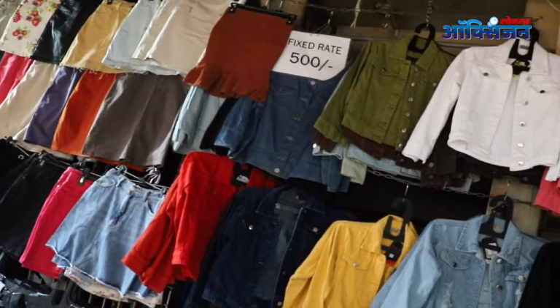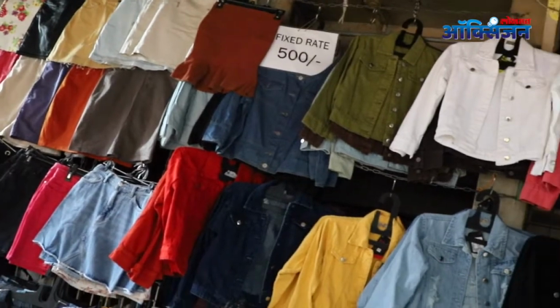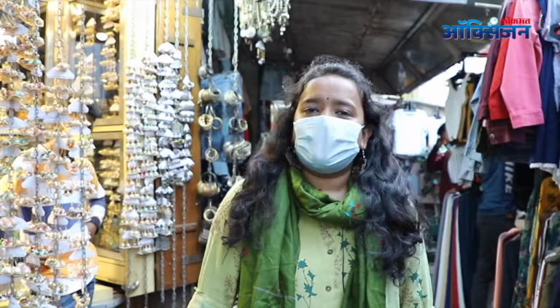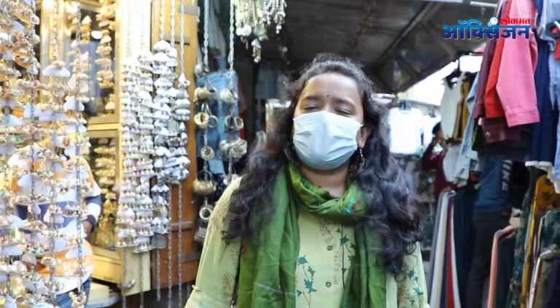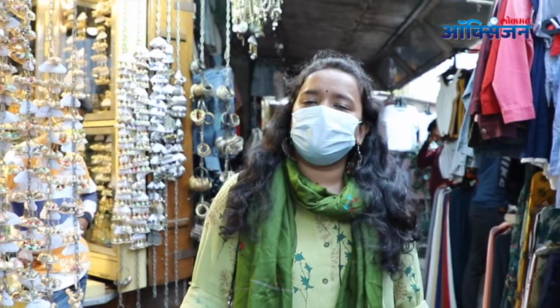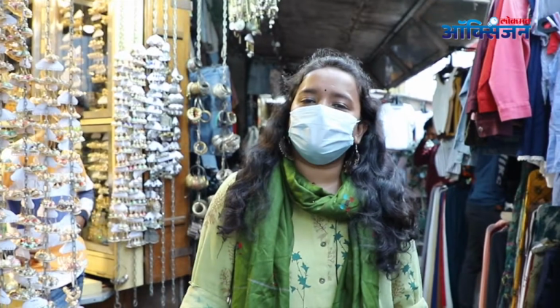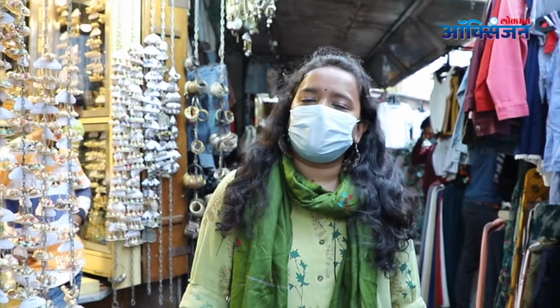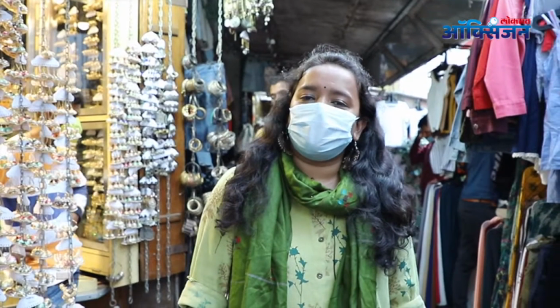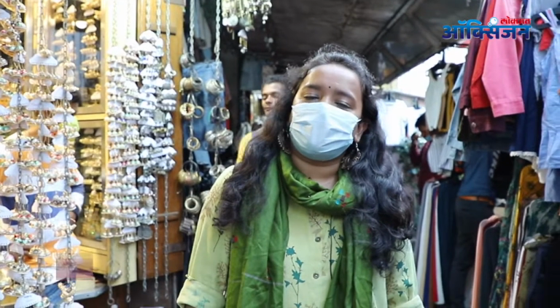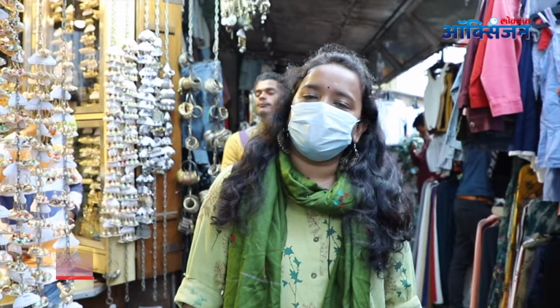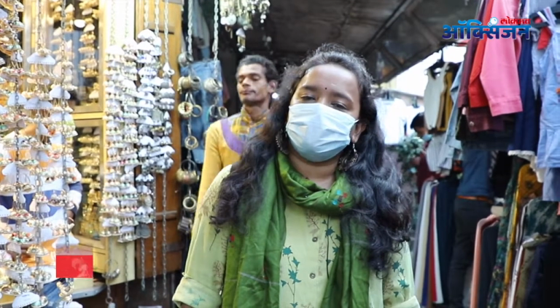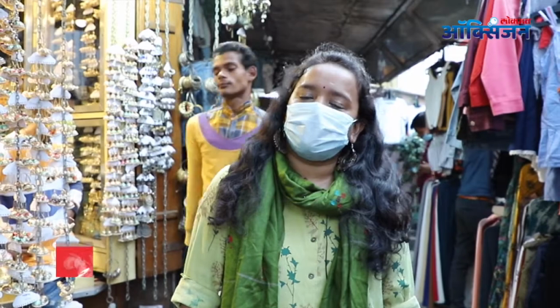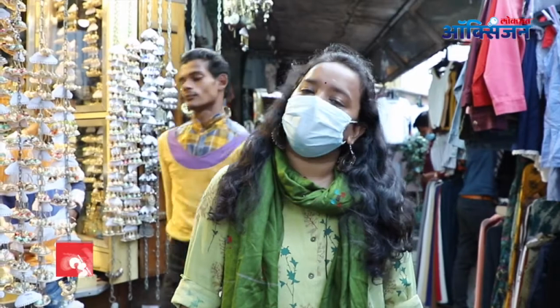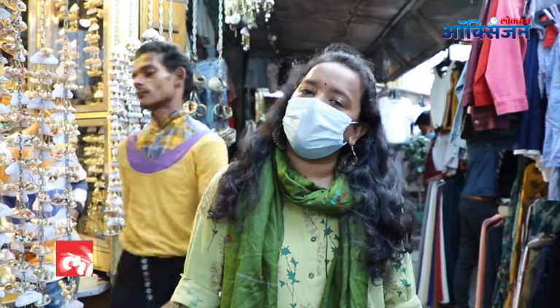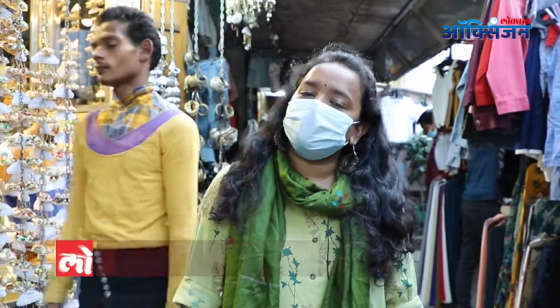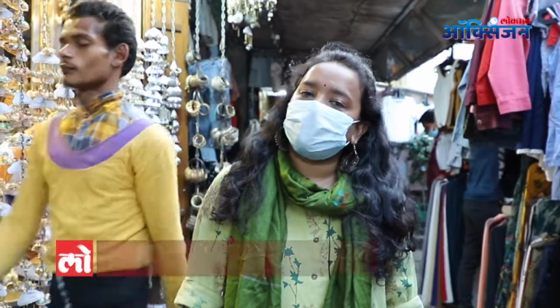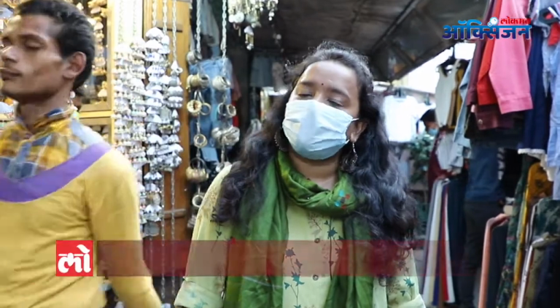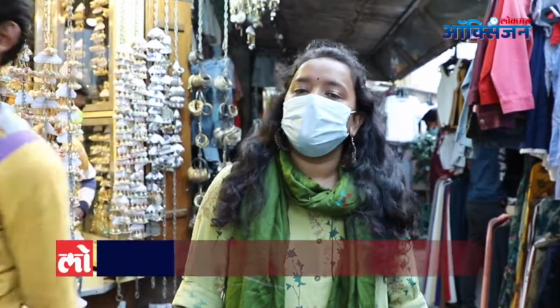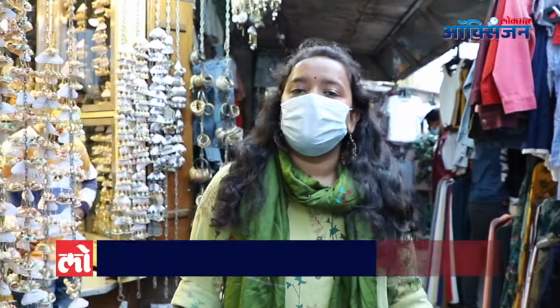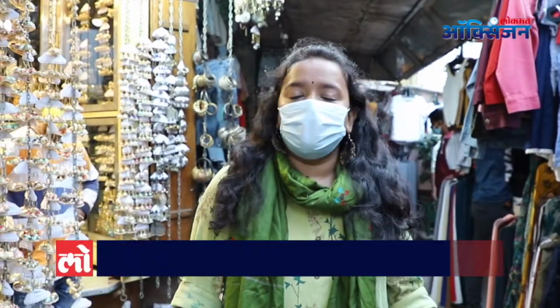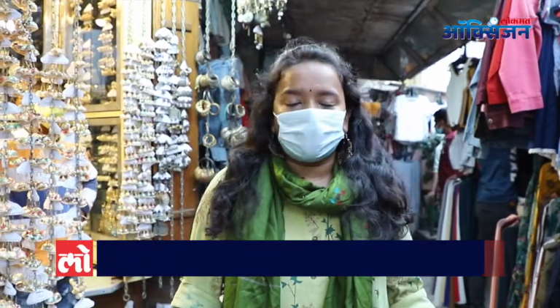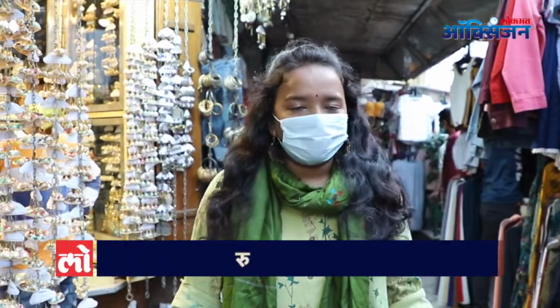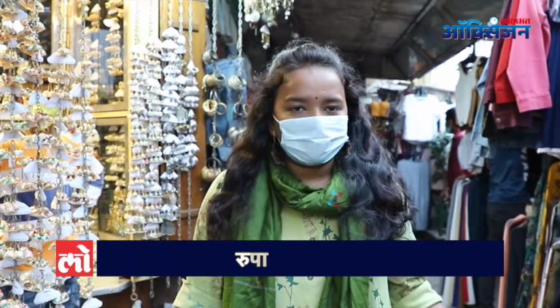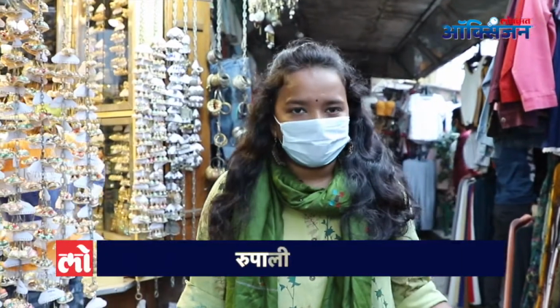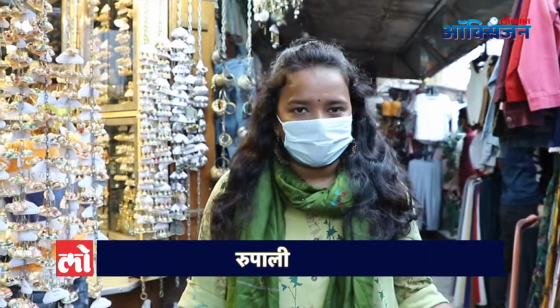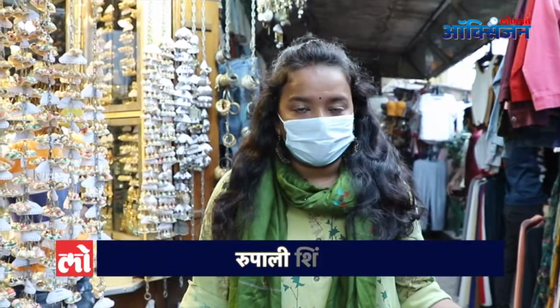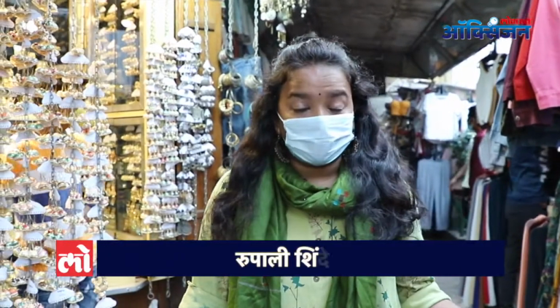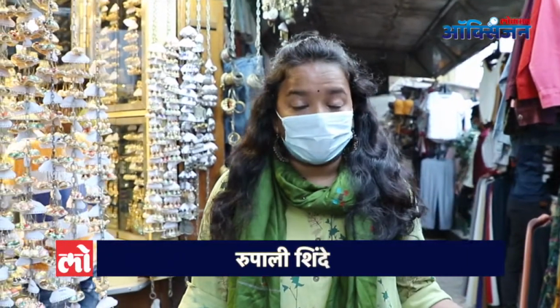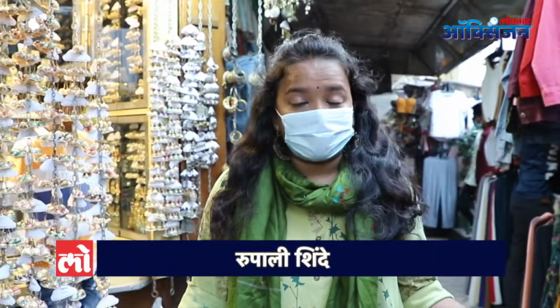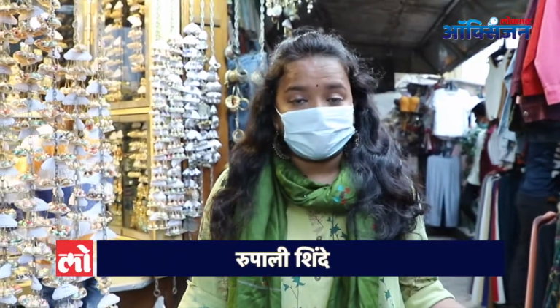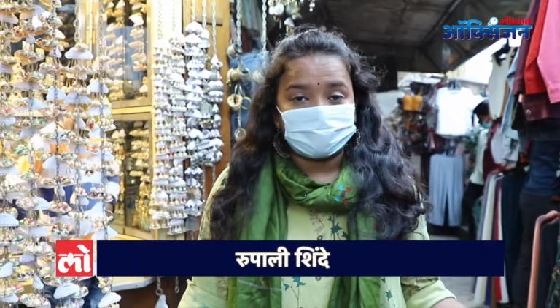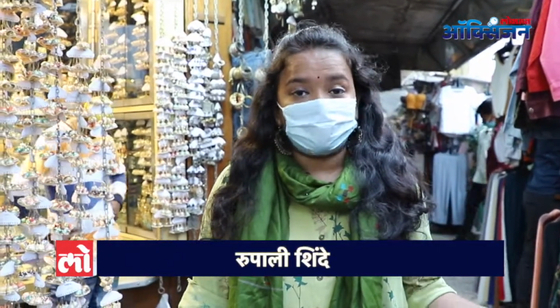Hello and Namaskar, I am Rupali Shinde. Welcome to the new episode of LOKMUT OXYGEN in the shopping series.